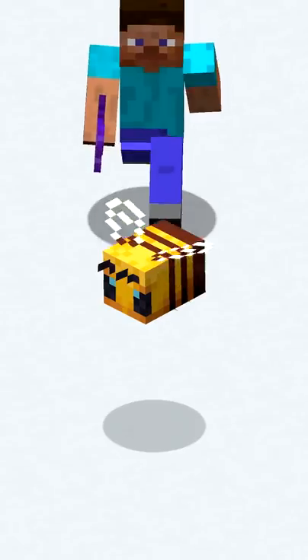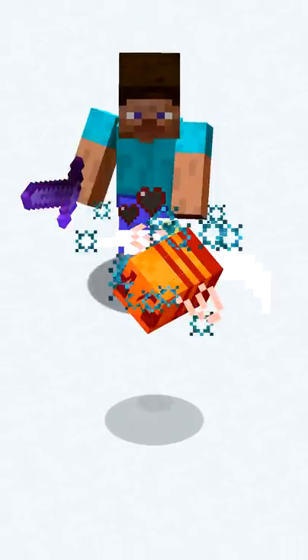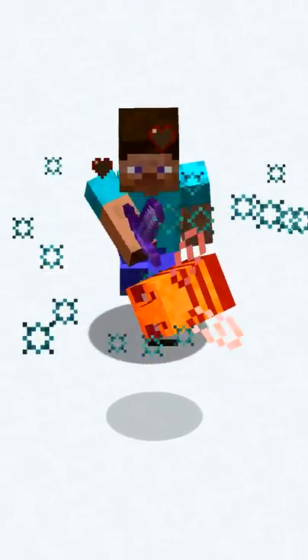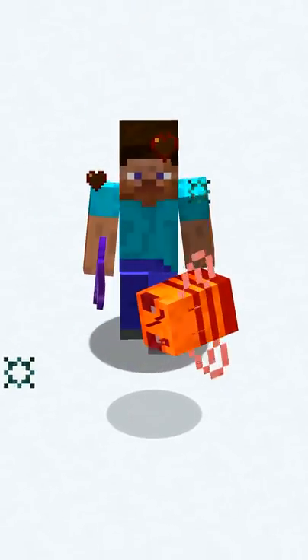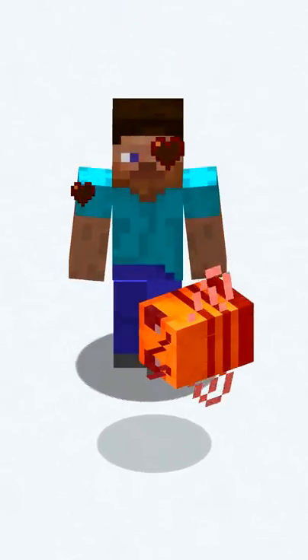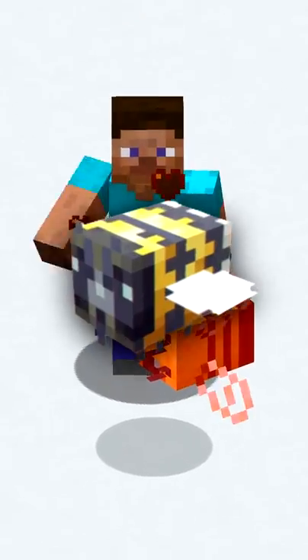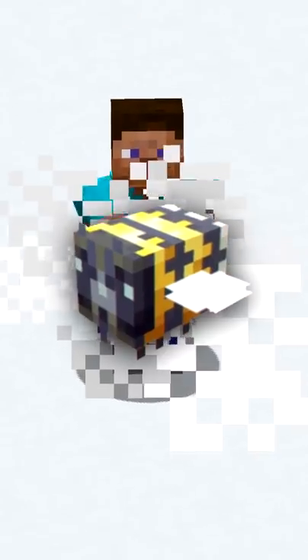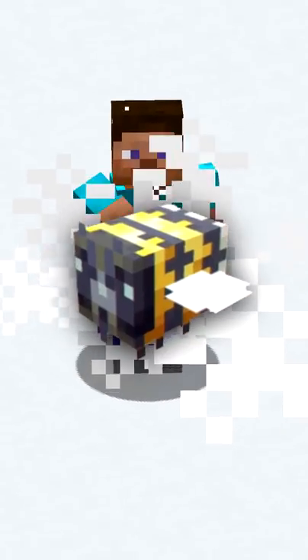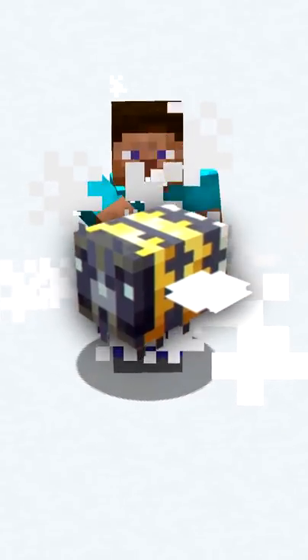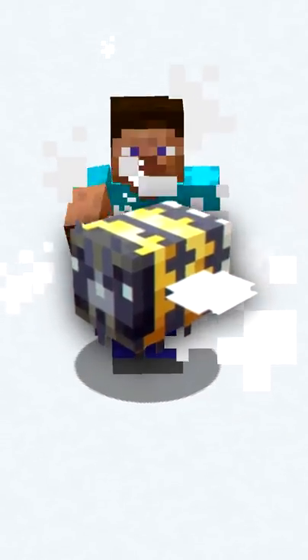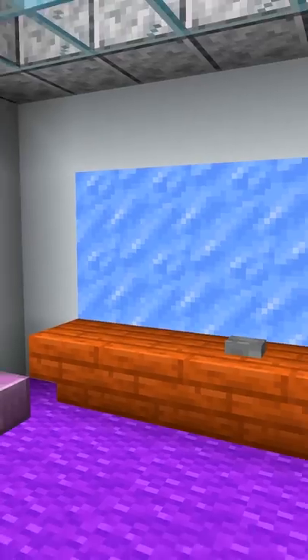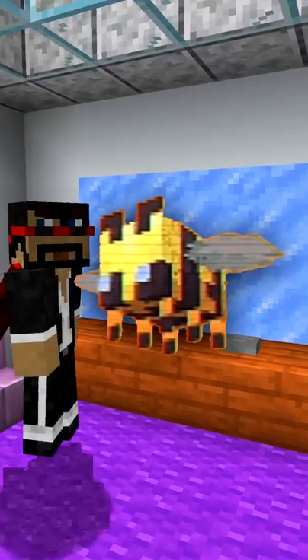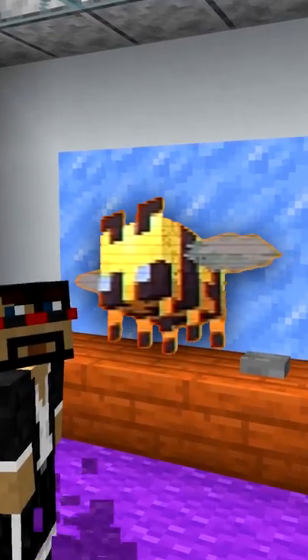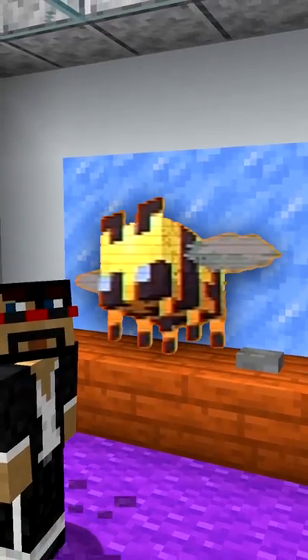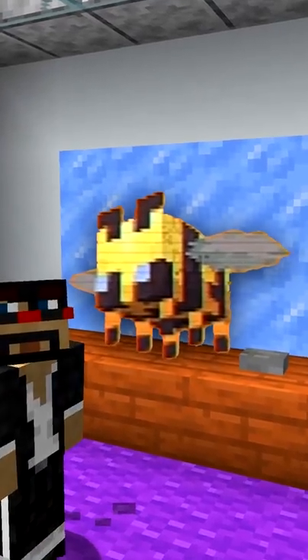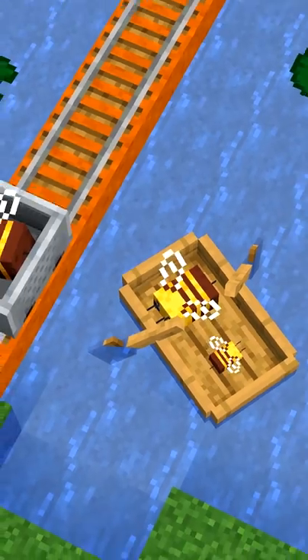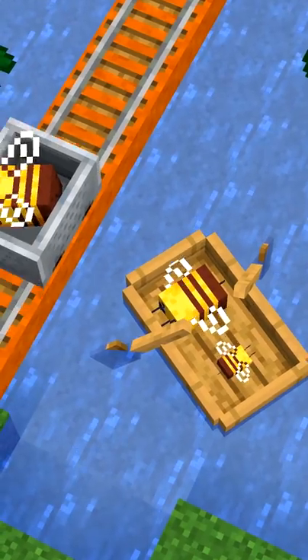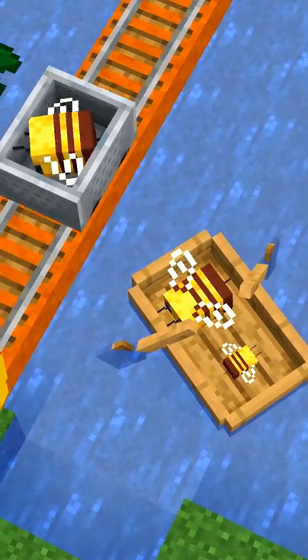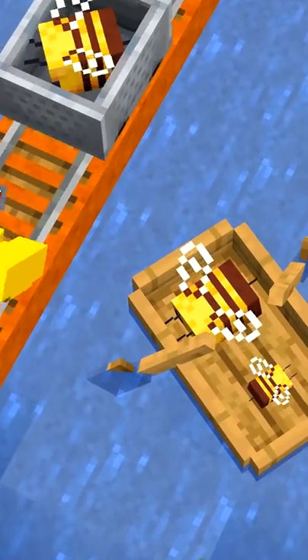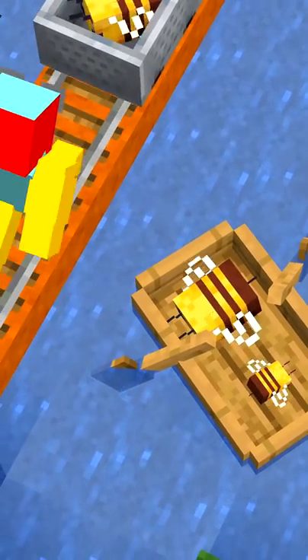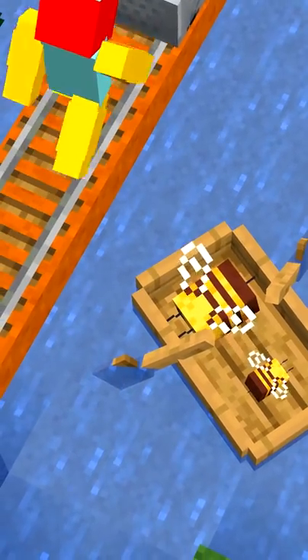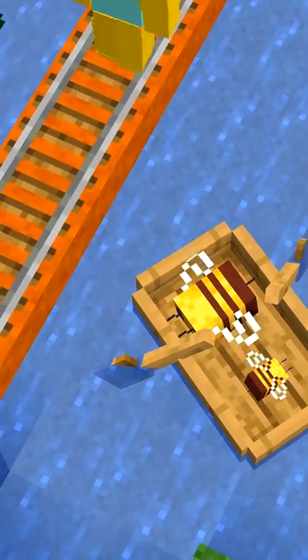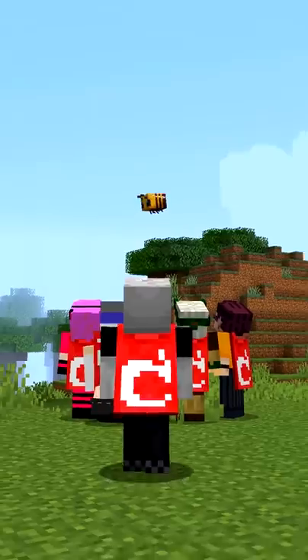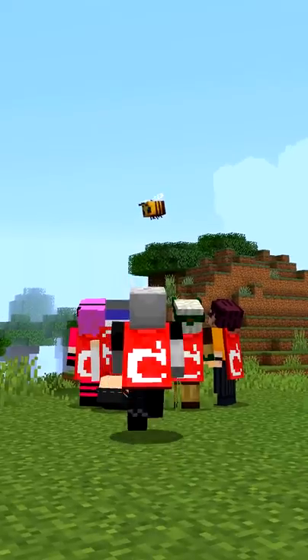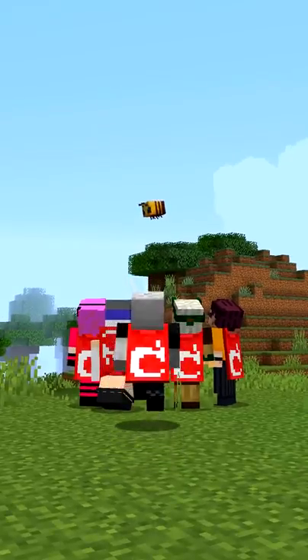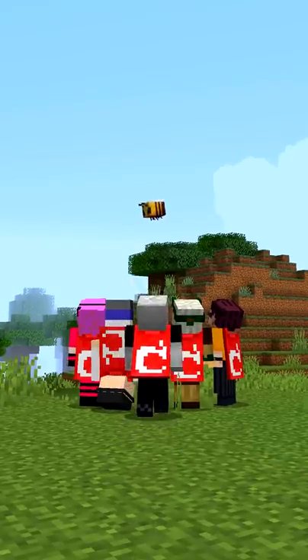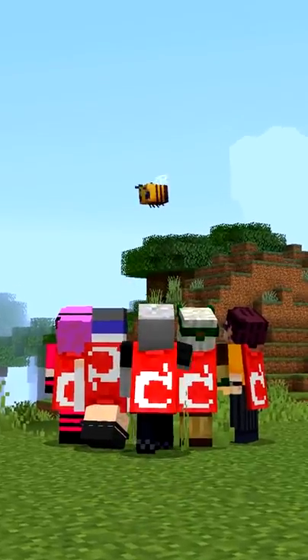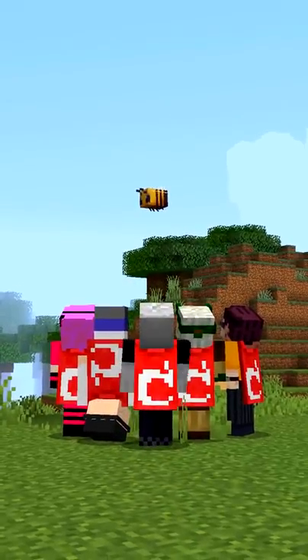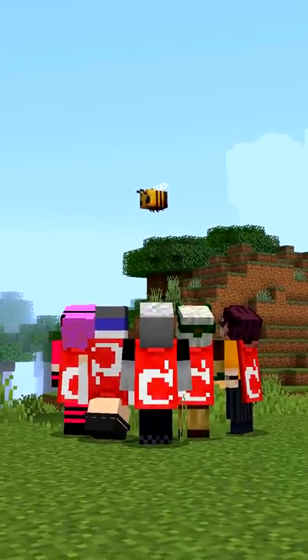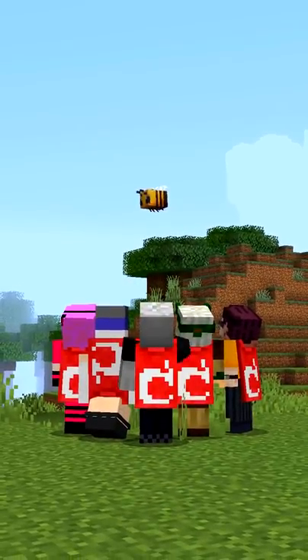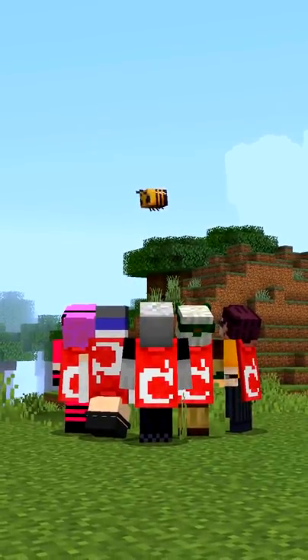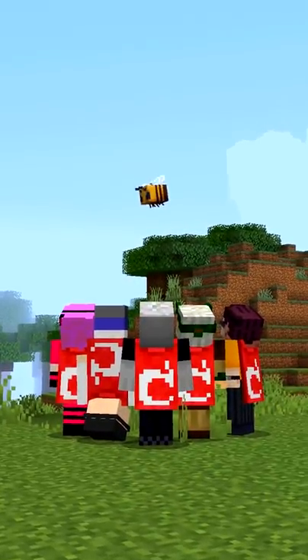Minecraft's bees used to look like this. Bees were going to be smaller, but they can ride boats and minecarts. They're this size because Mojang thought it was cute.